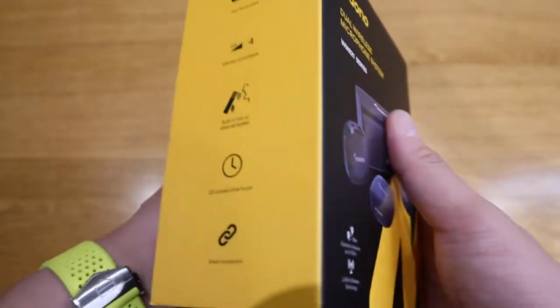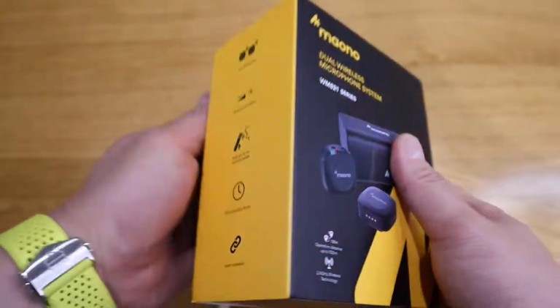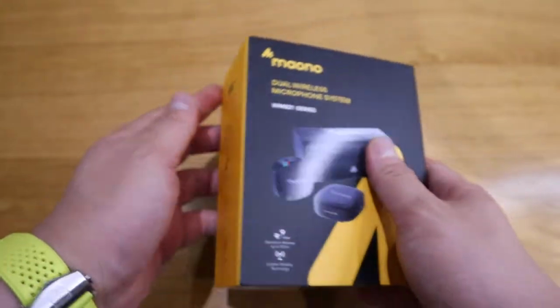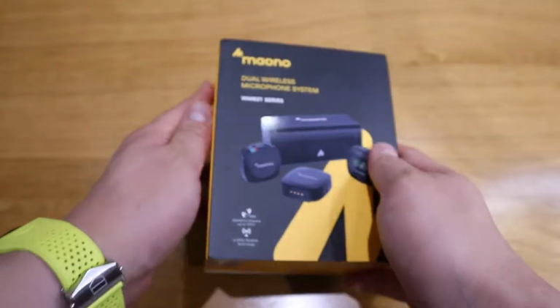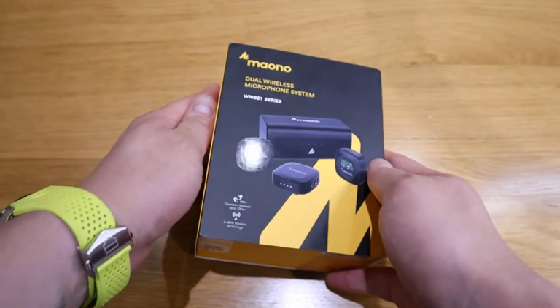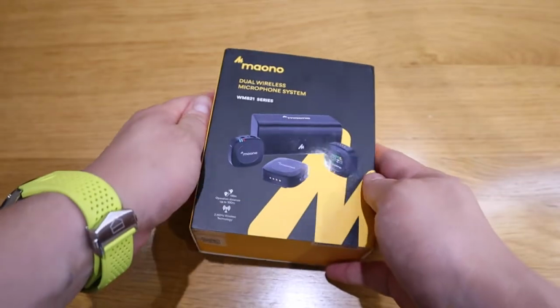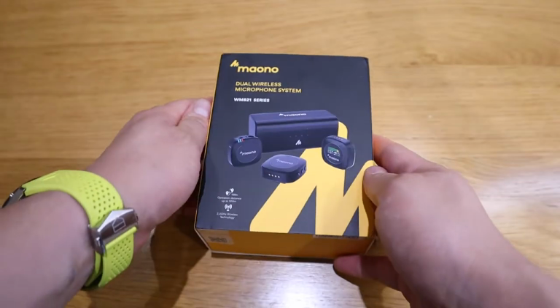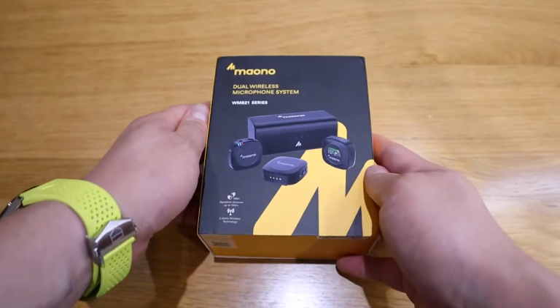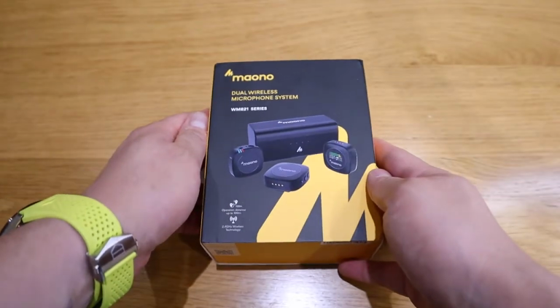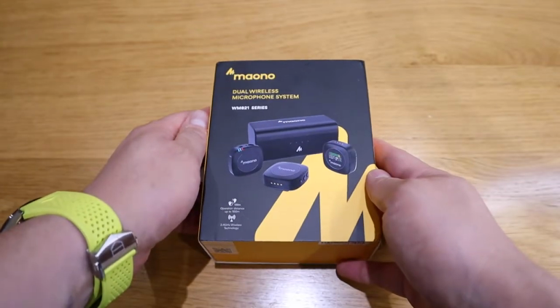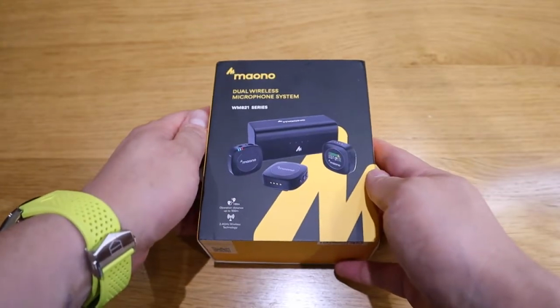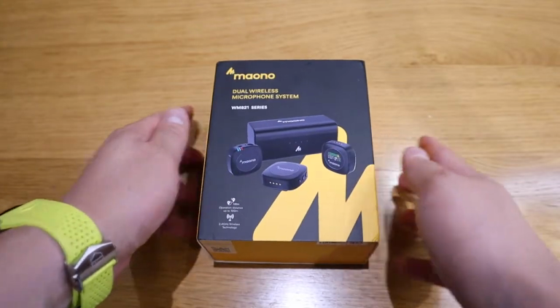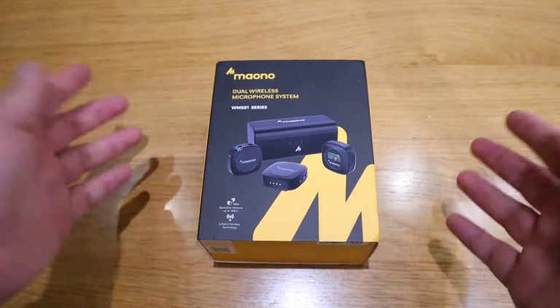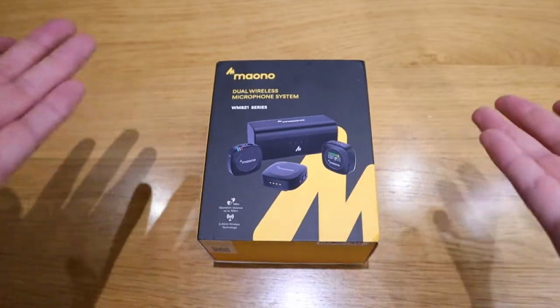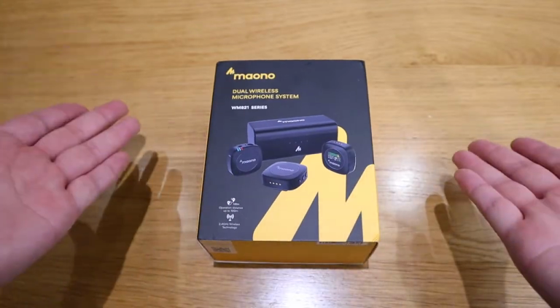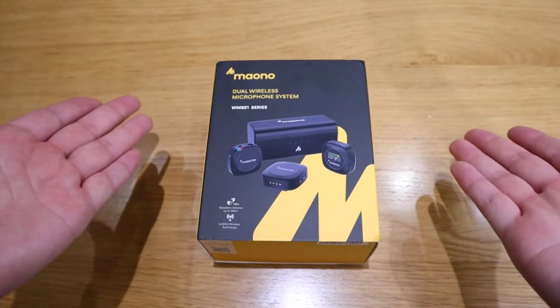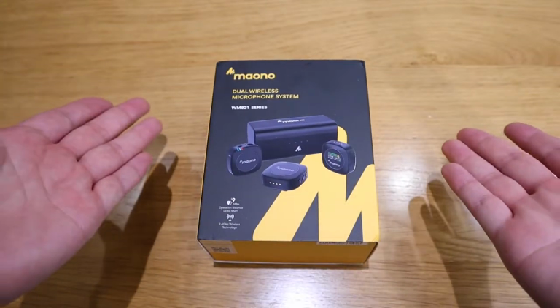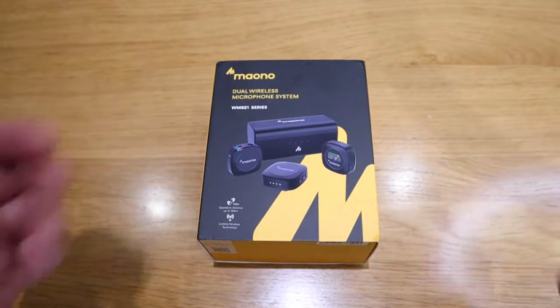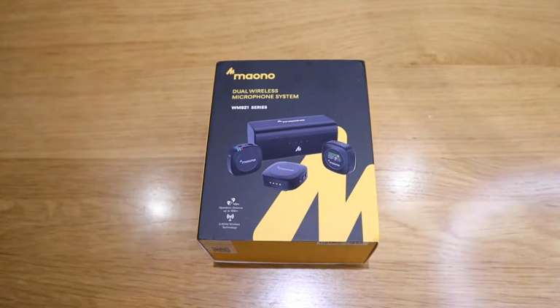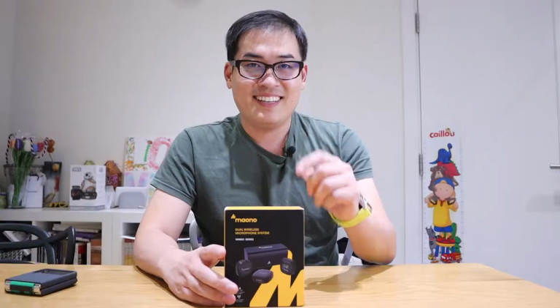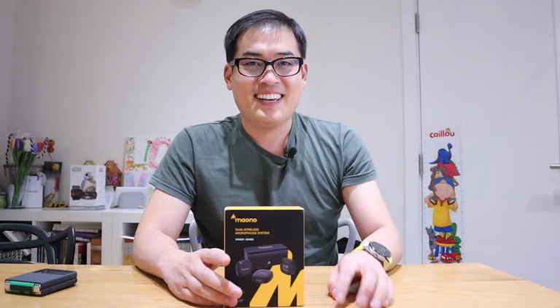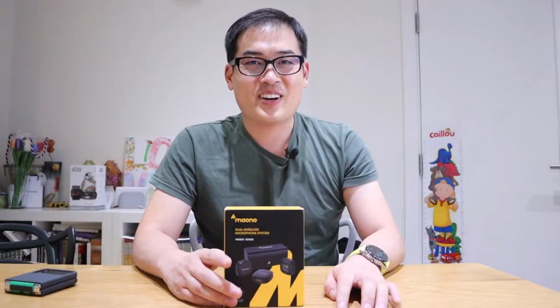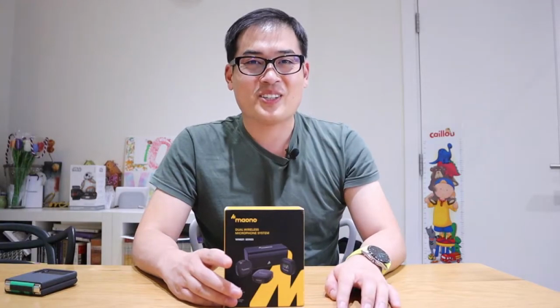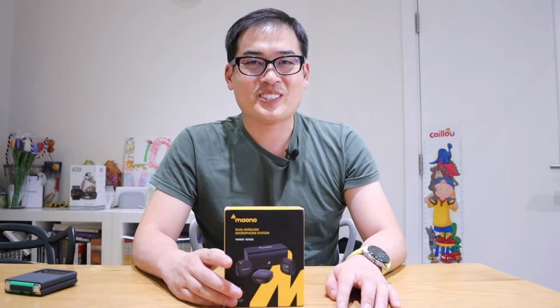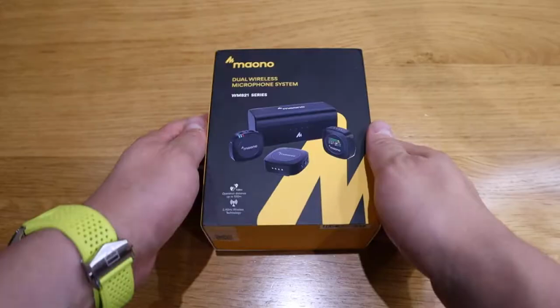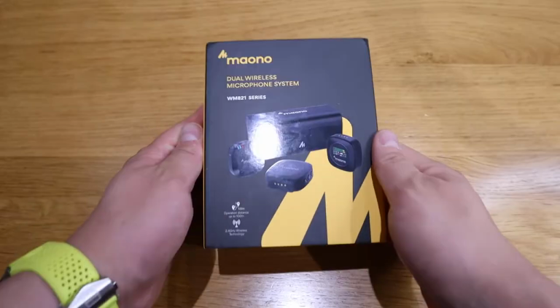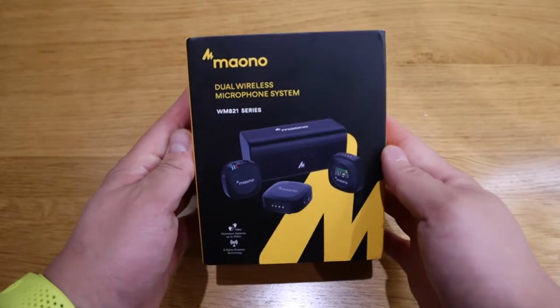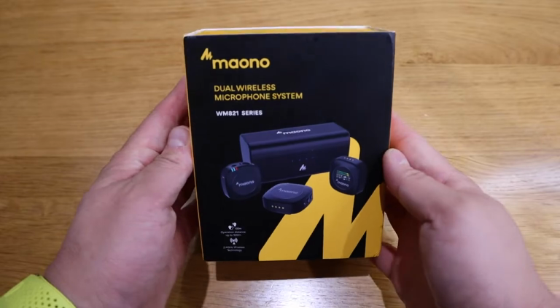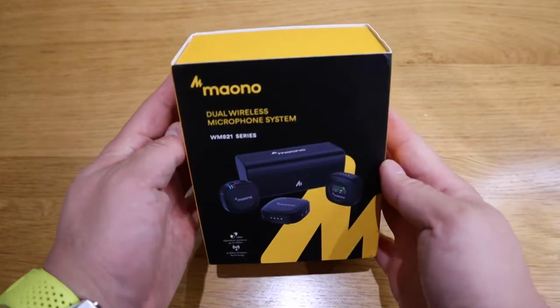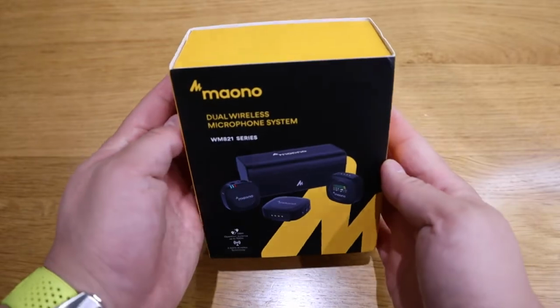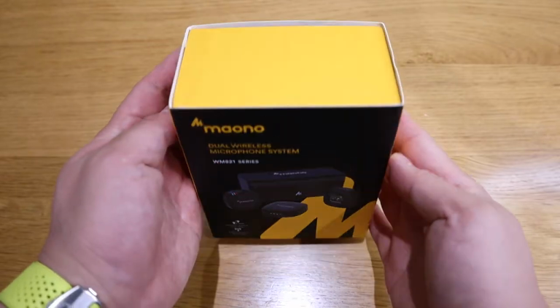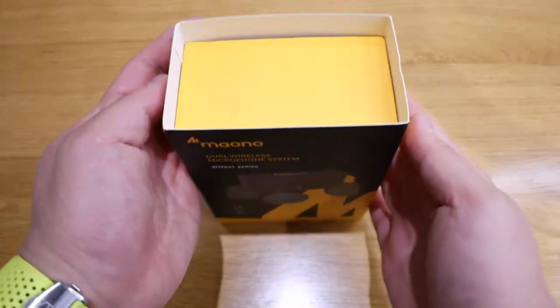So enough said, let's get into the unboxing. Here it goes. Let's open it up.